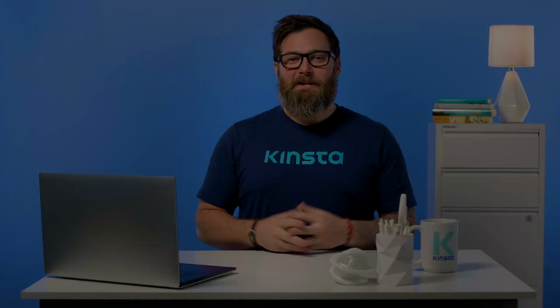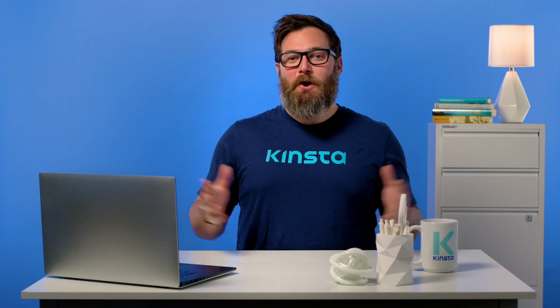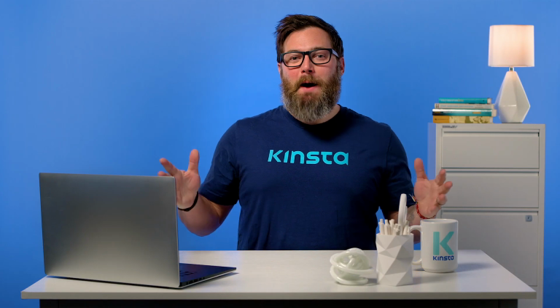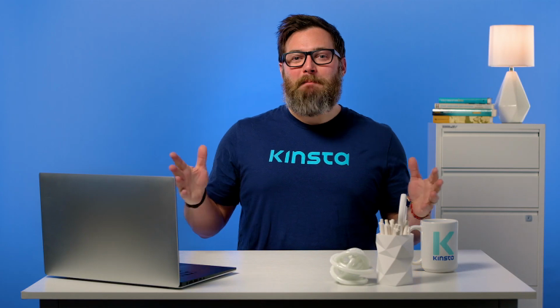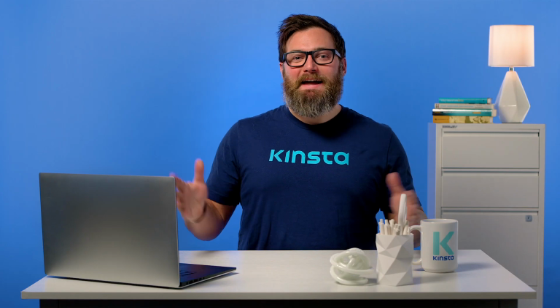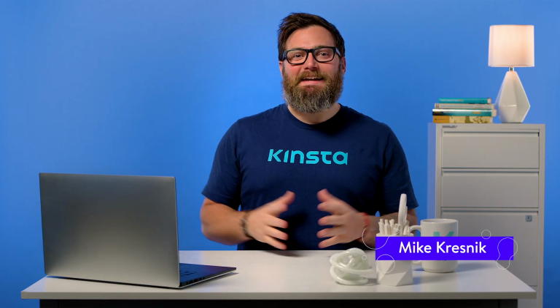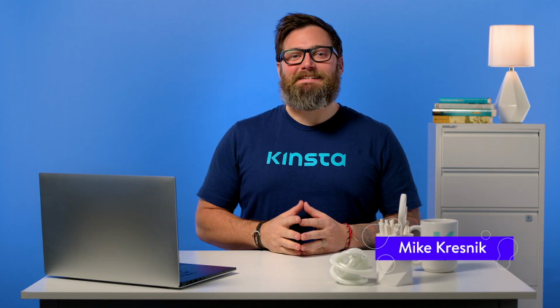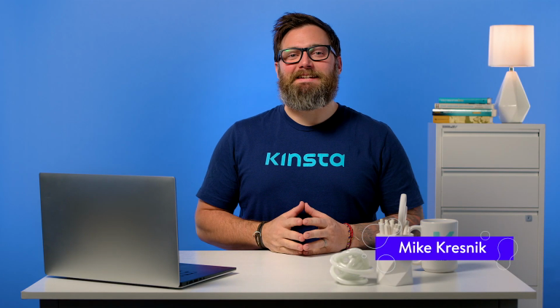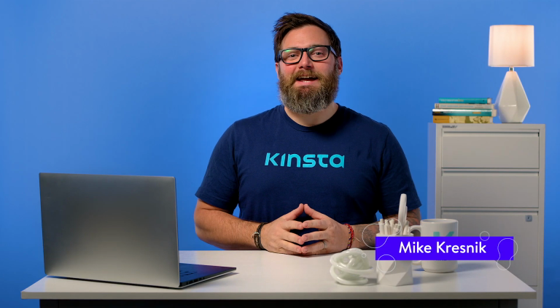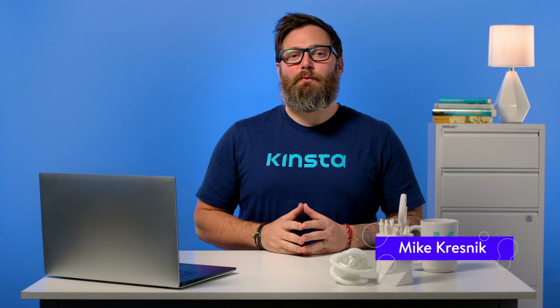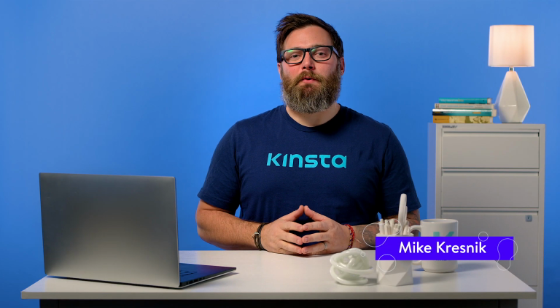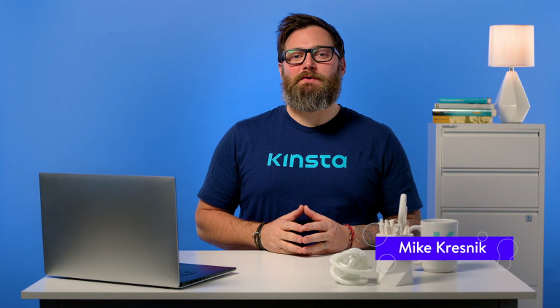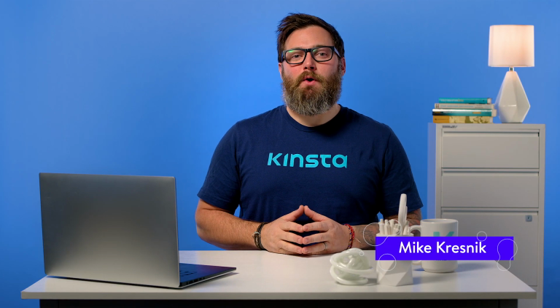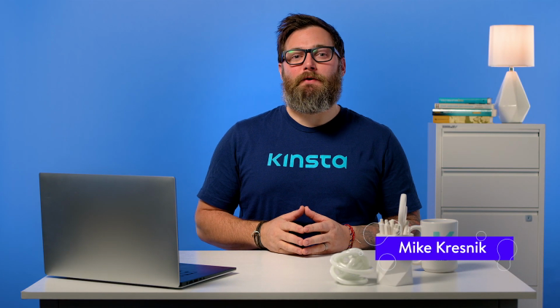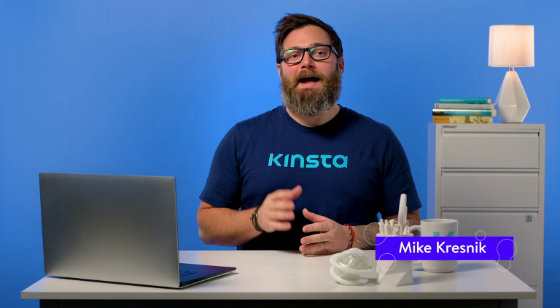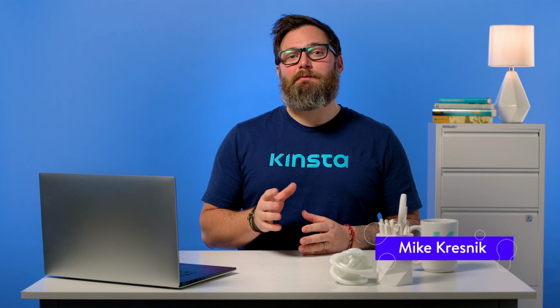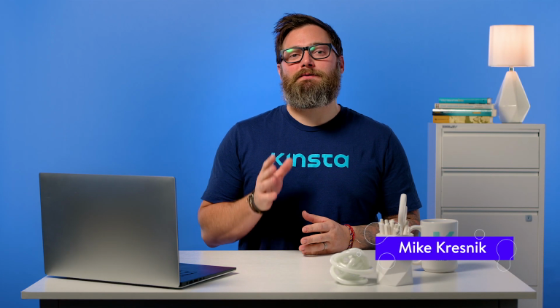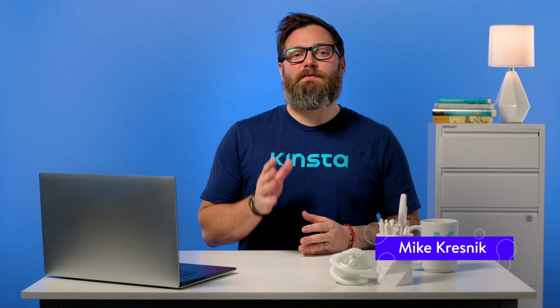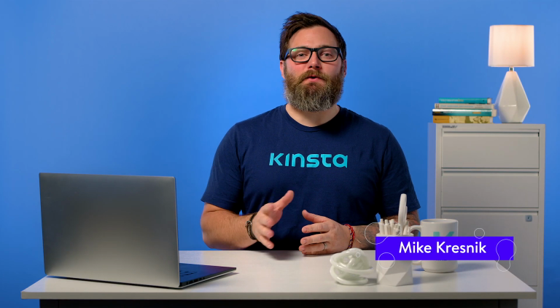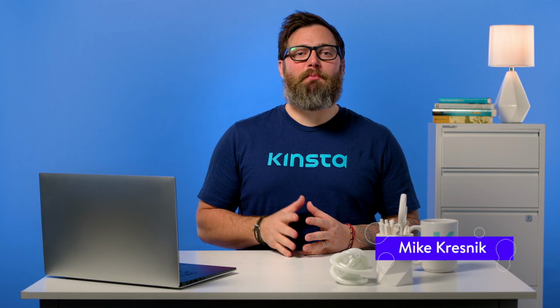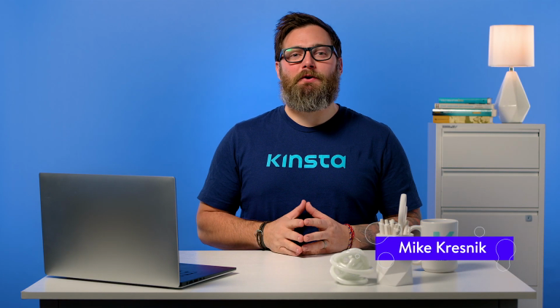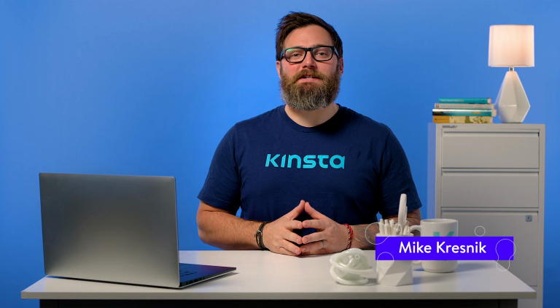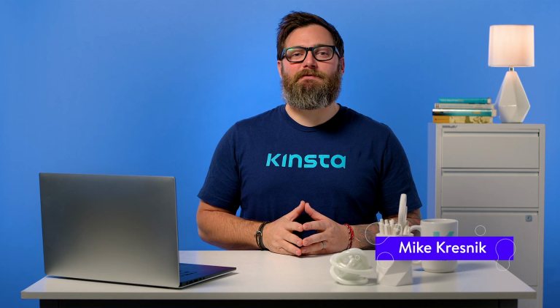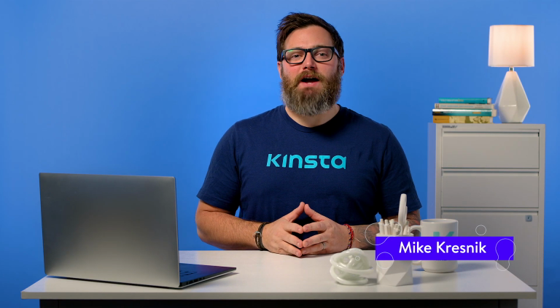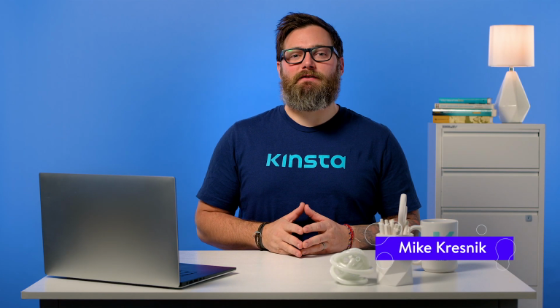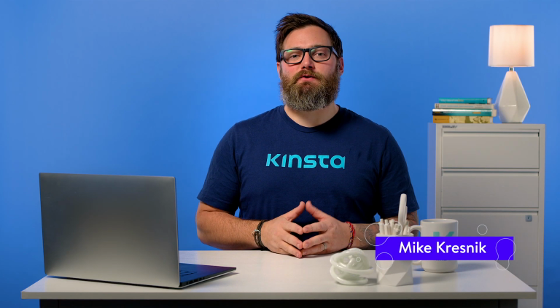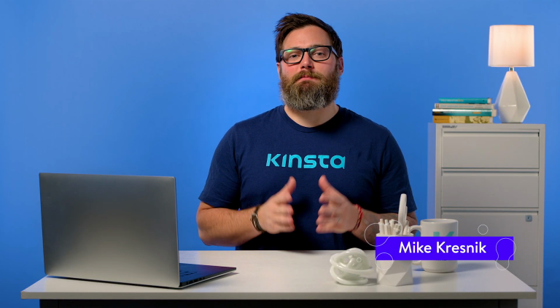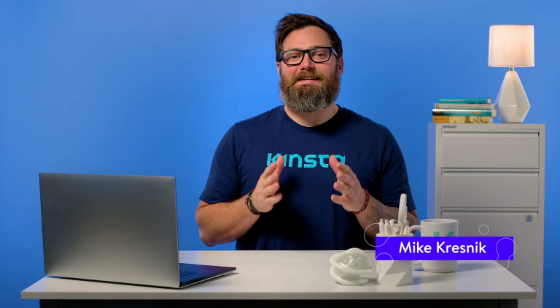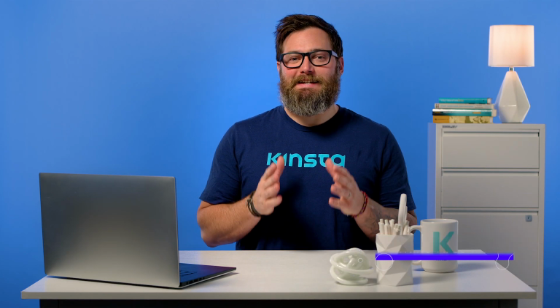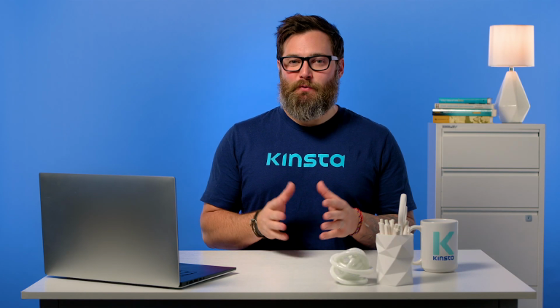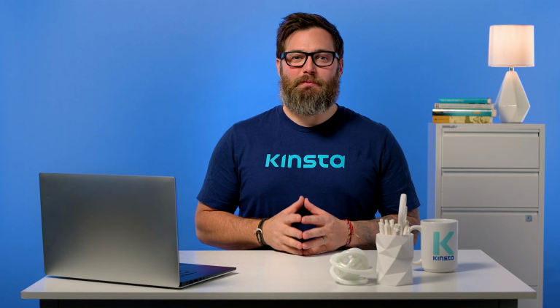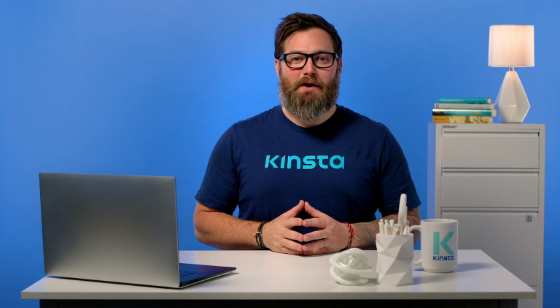Hello, I'm Mike, and today we're going to go over how to defer parsing of JavaScript in WordPress.